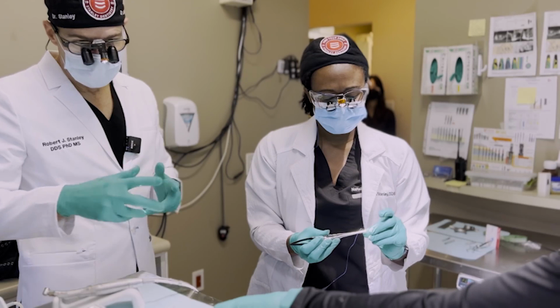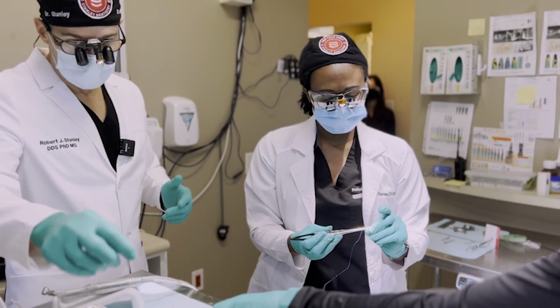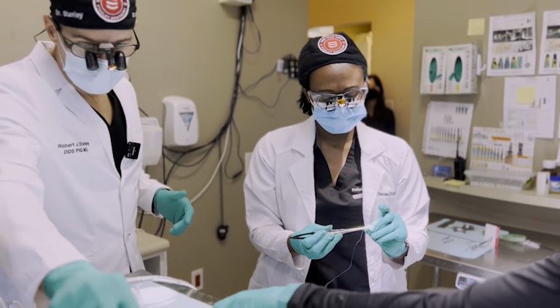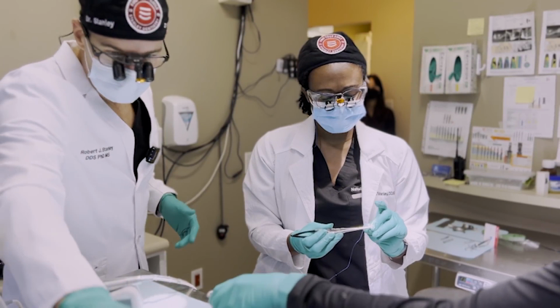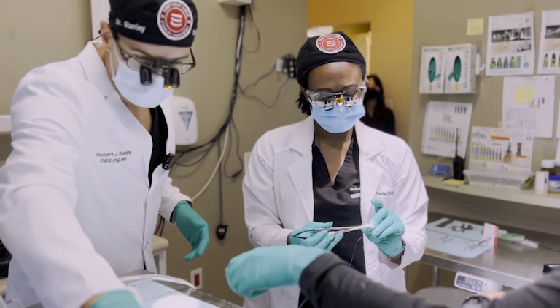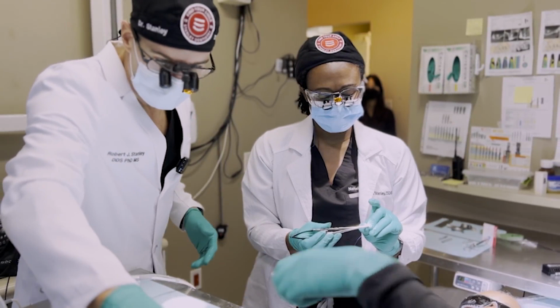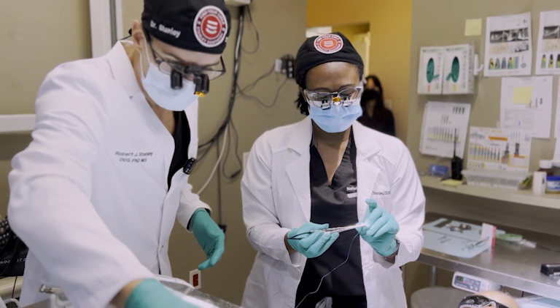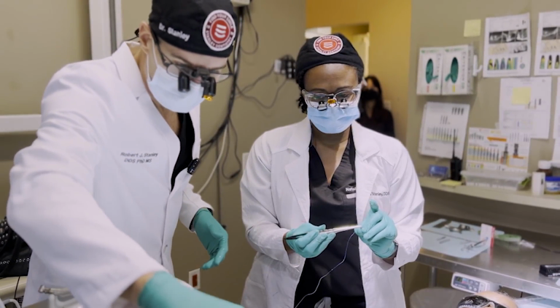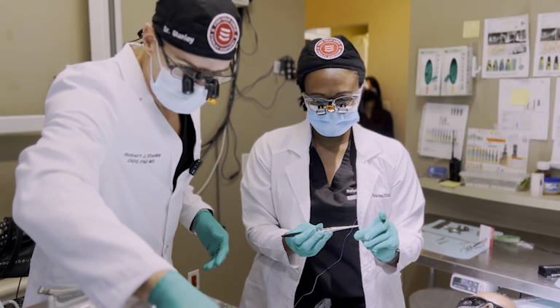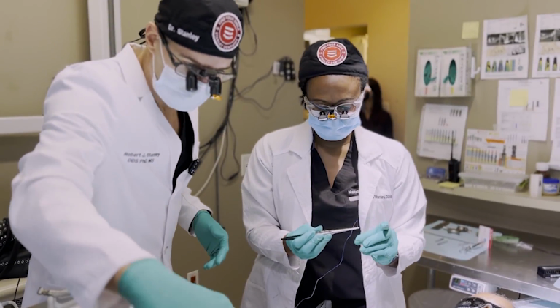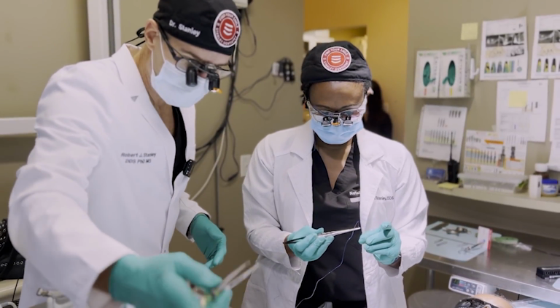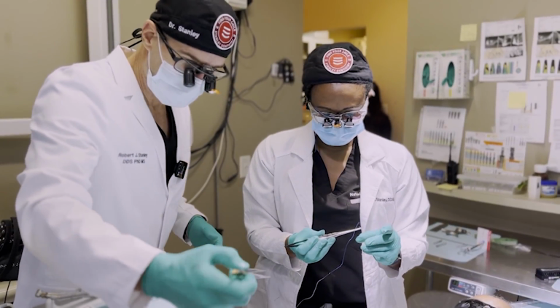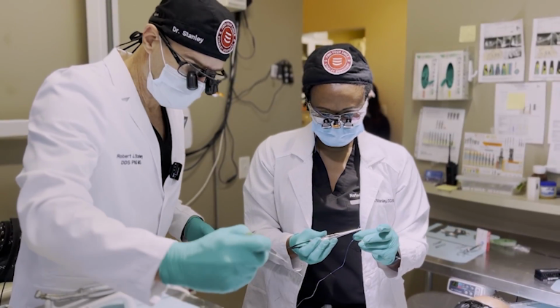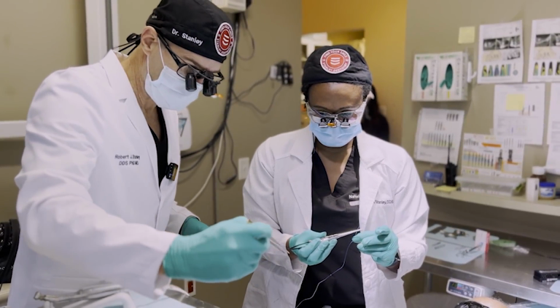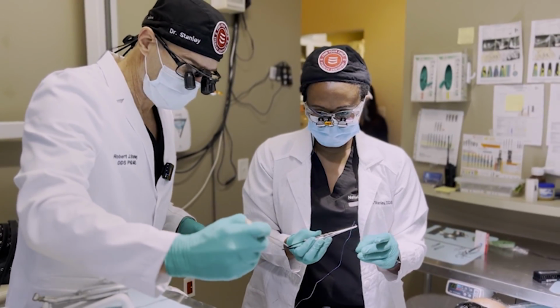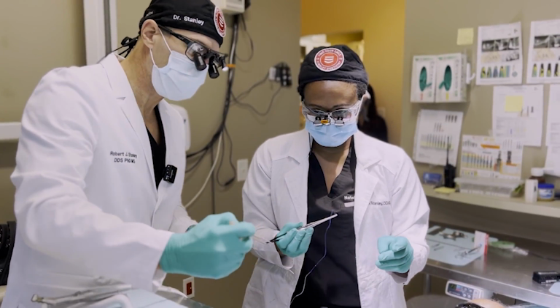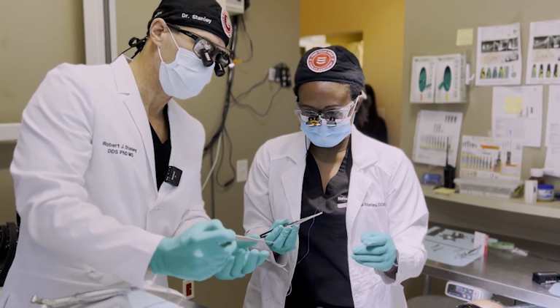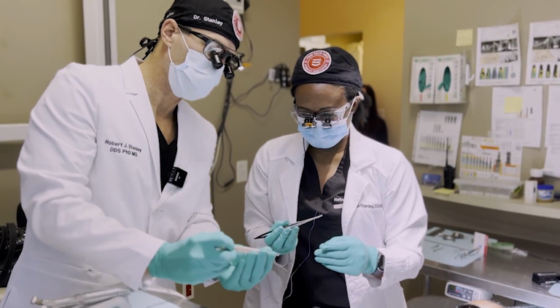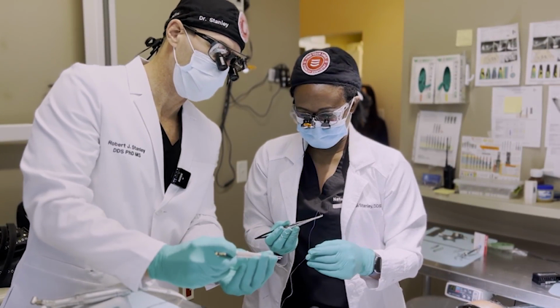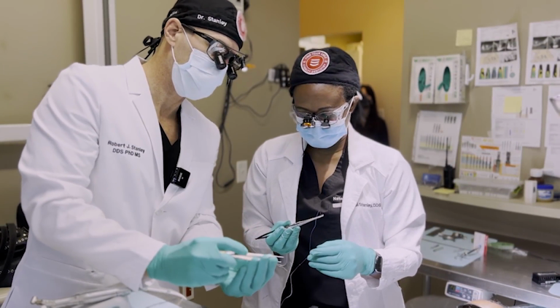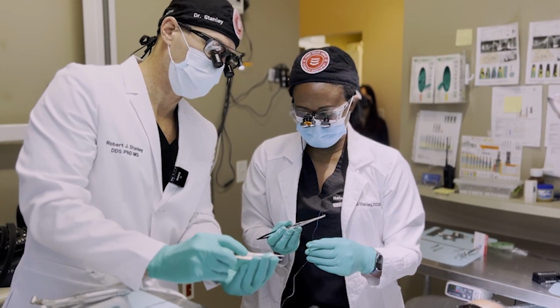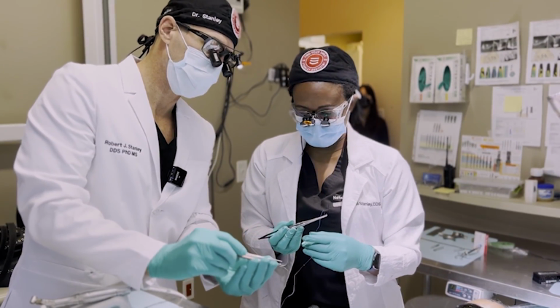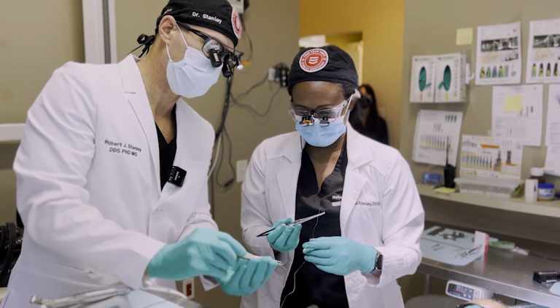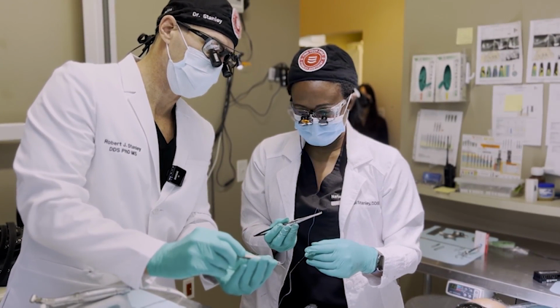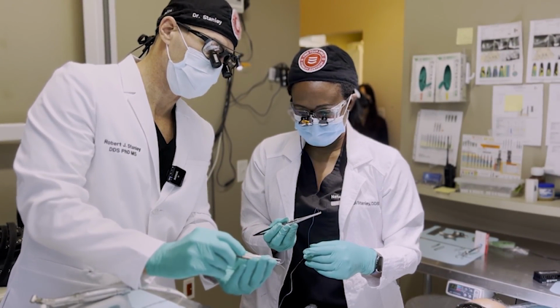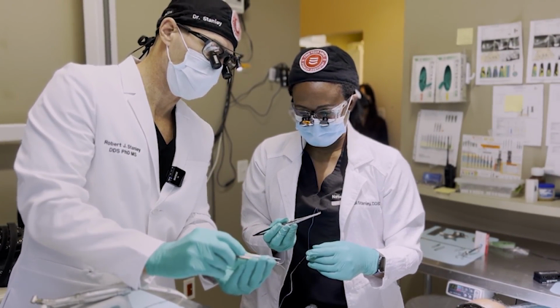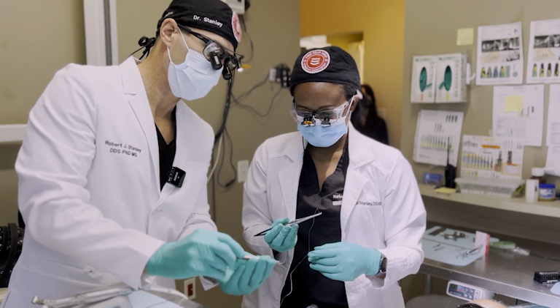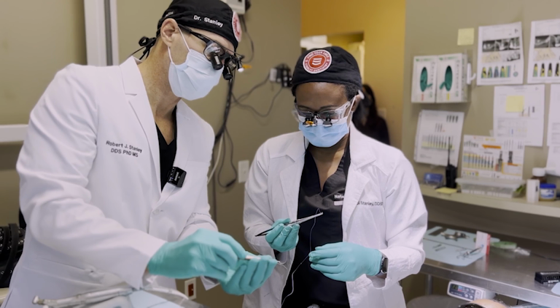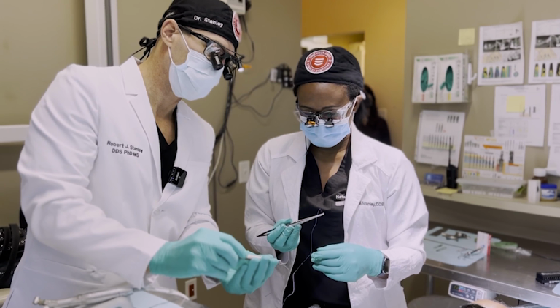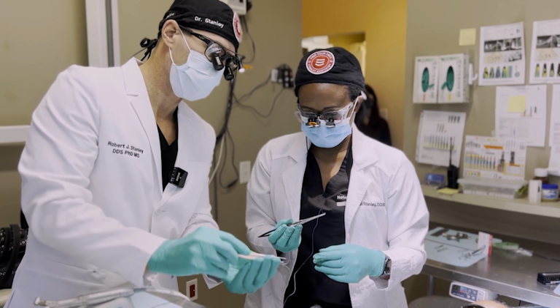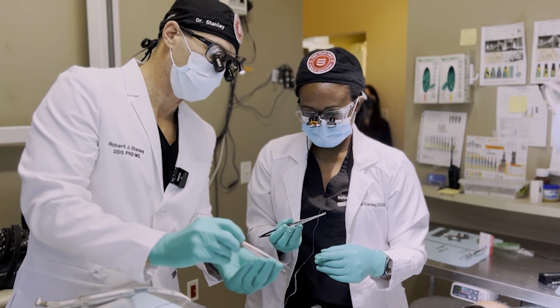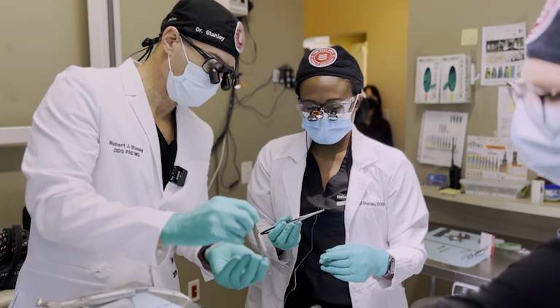Just do a couple simple interrupted sutures right between the implants, and then that's it. My favorite pickup for this is the two-in-ones, because it can actually hold the tissue a little bit.